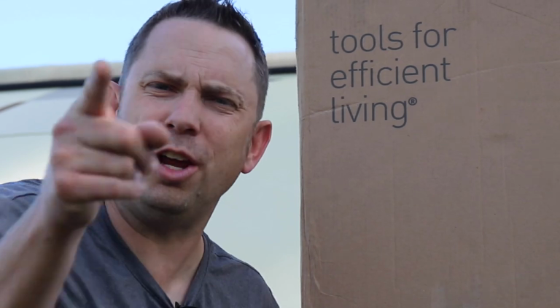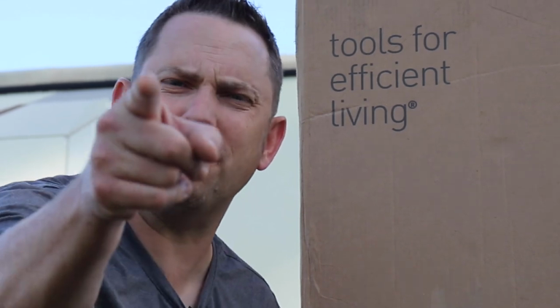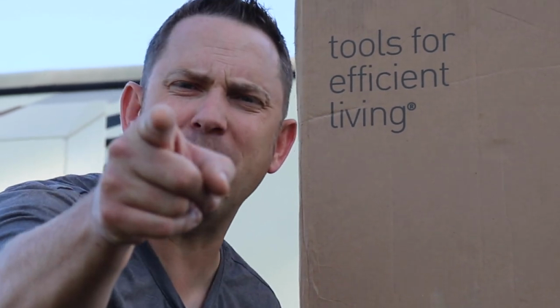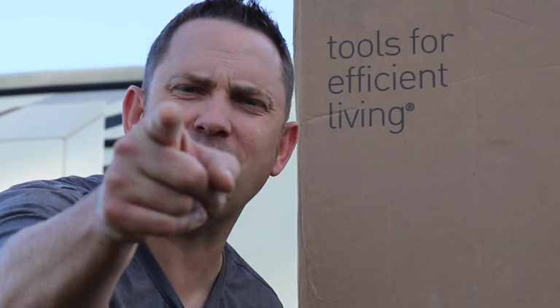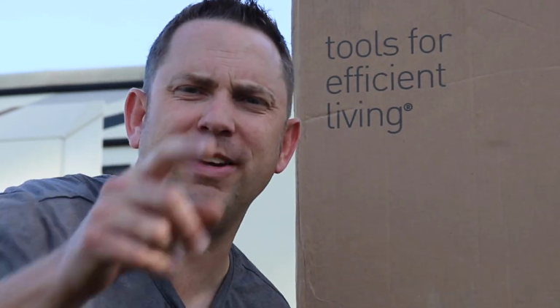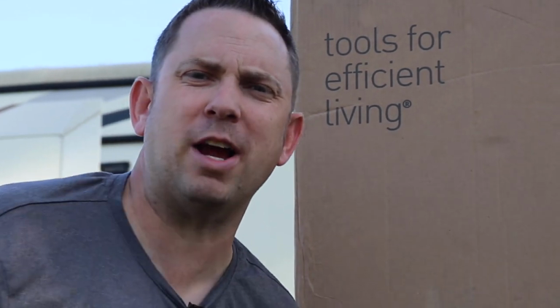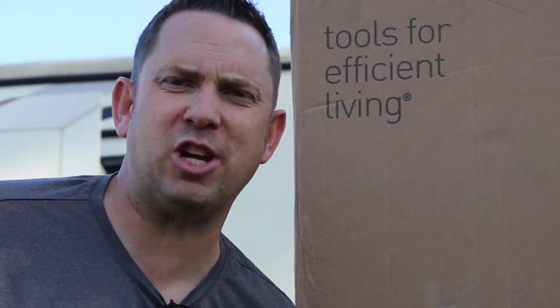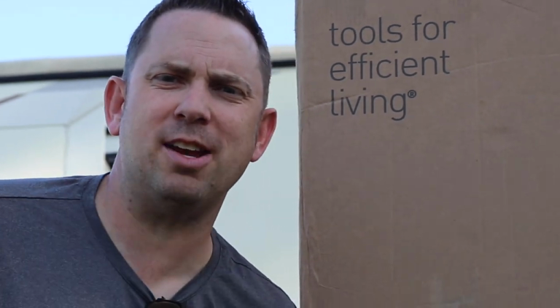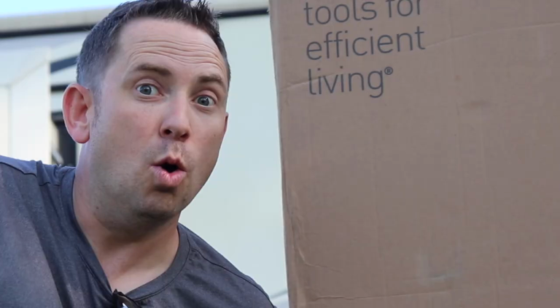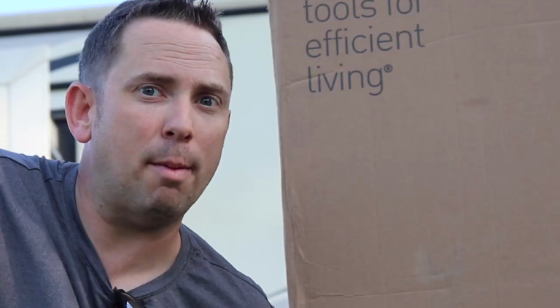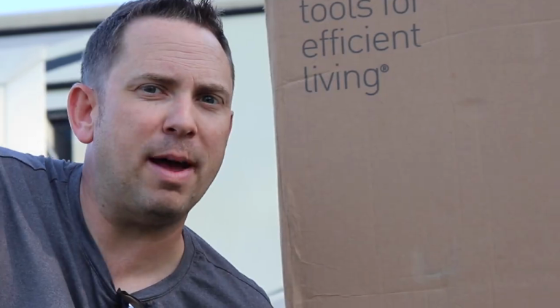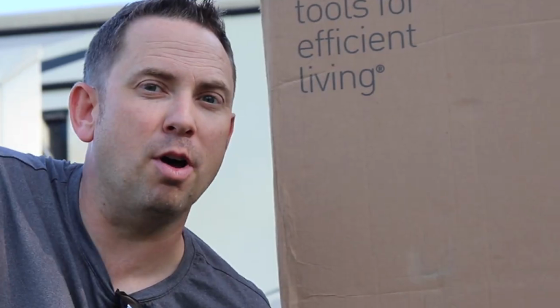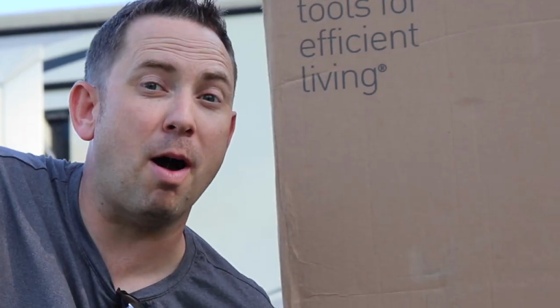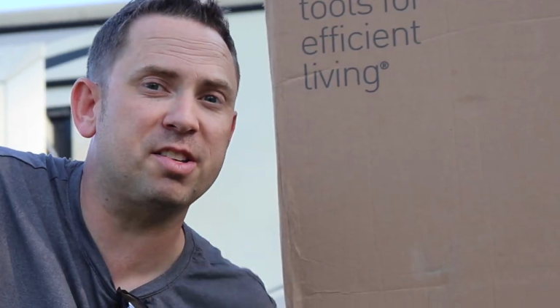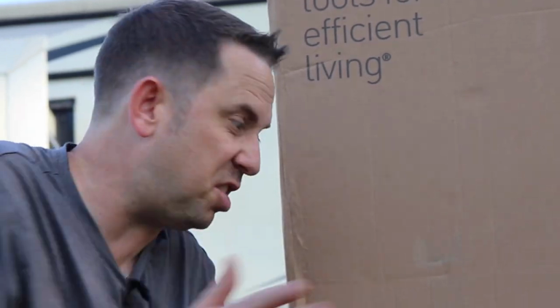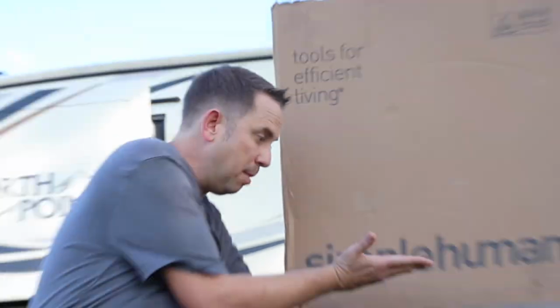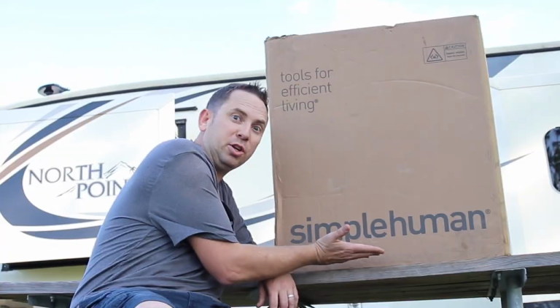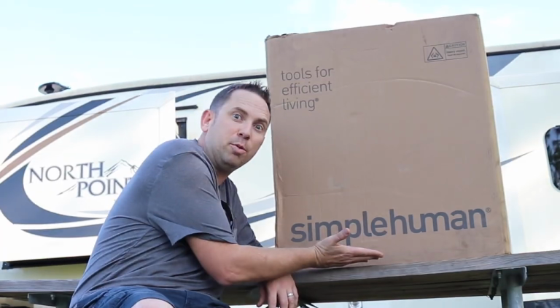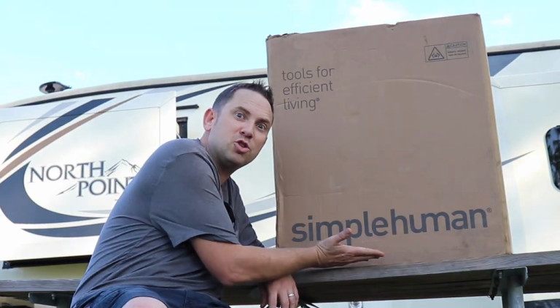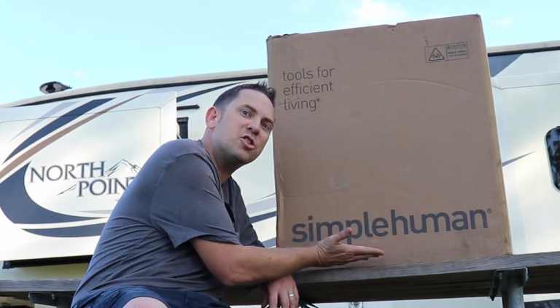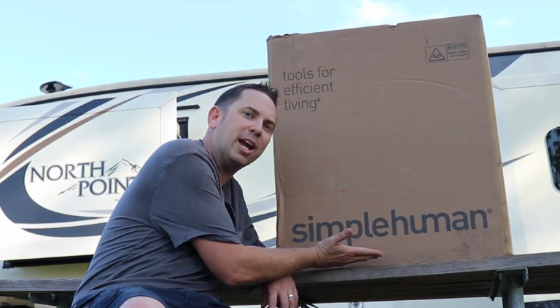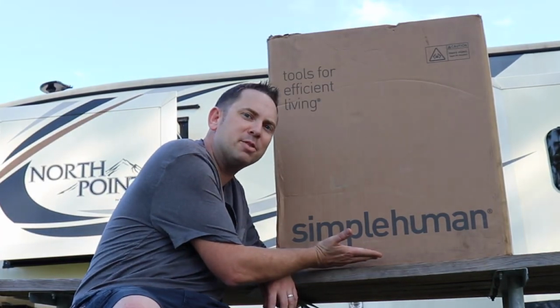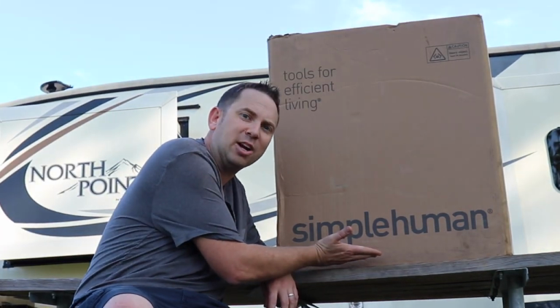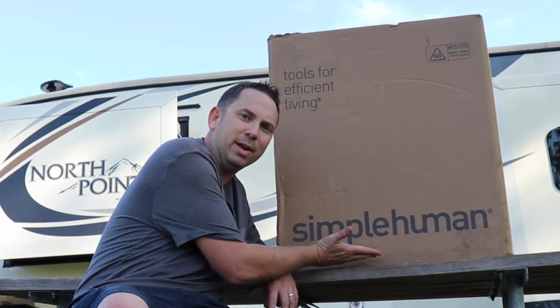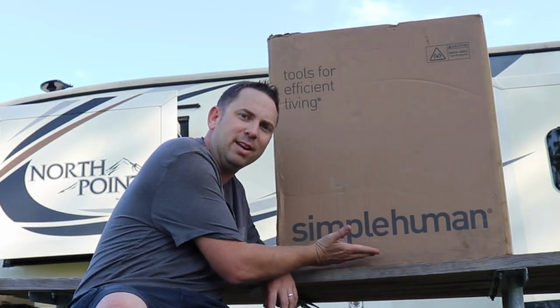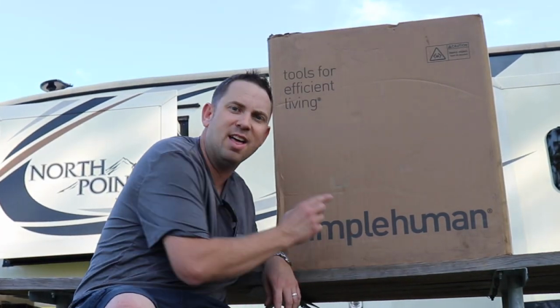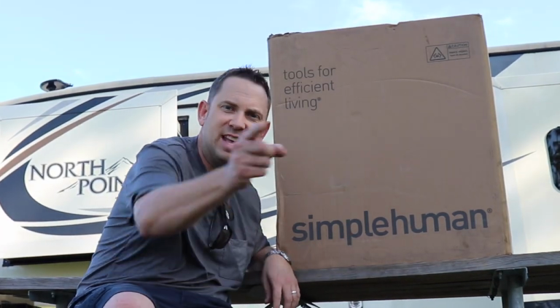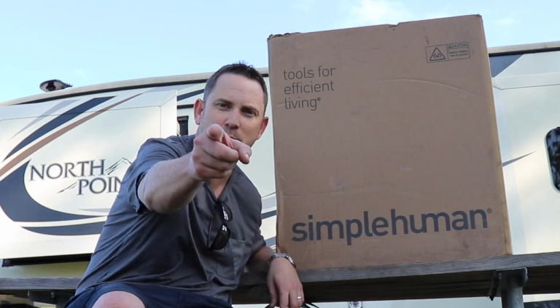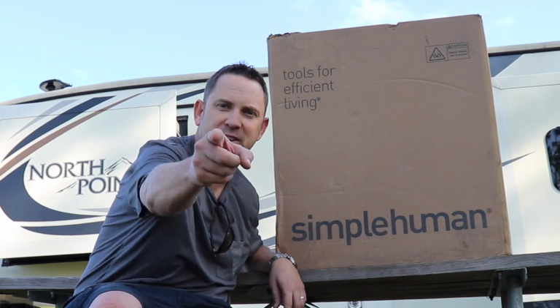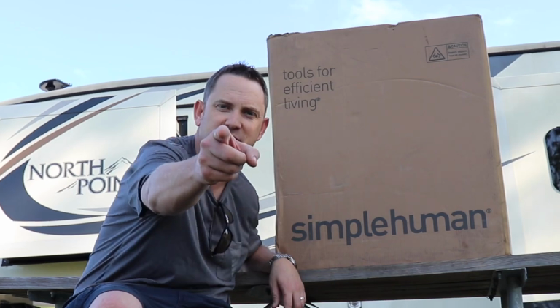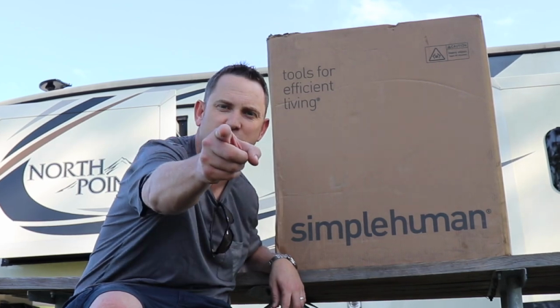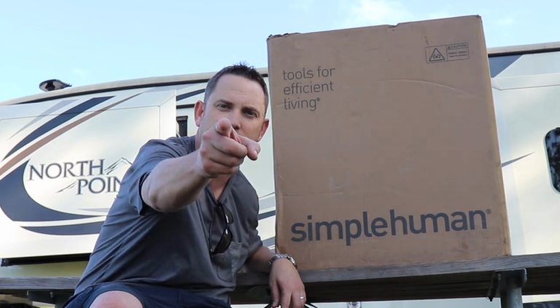Are you looking for the best RV trash can? I'm about to unbox the Simple Human trash can and recycle bin — that's what I'm fixing to show you.